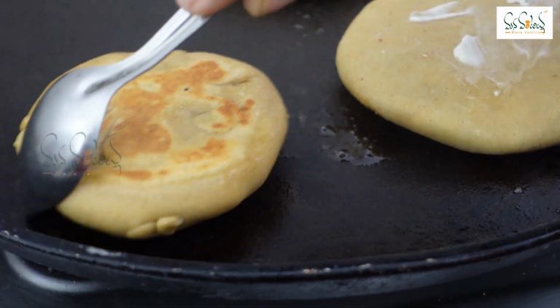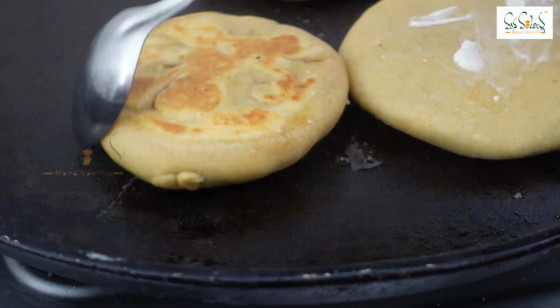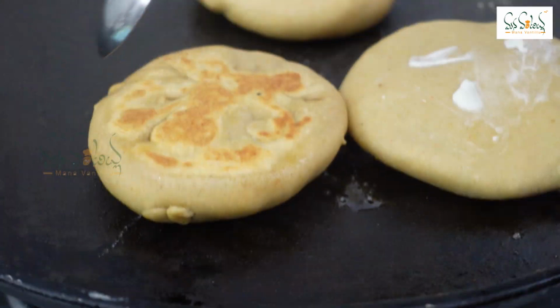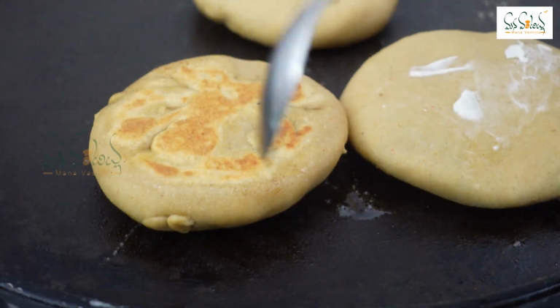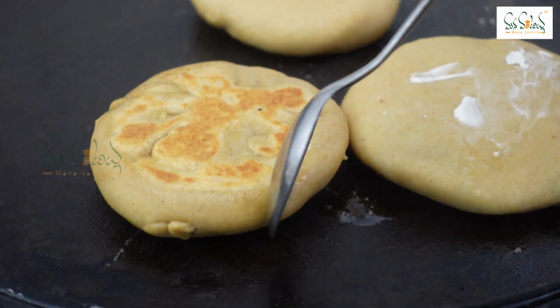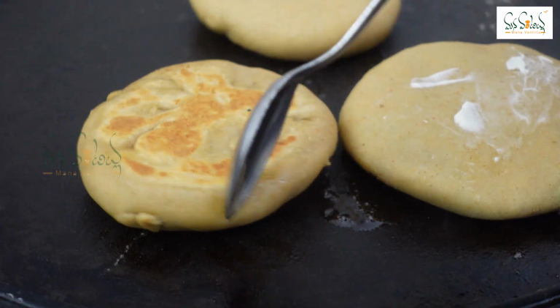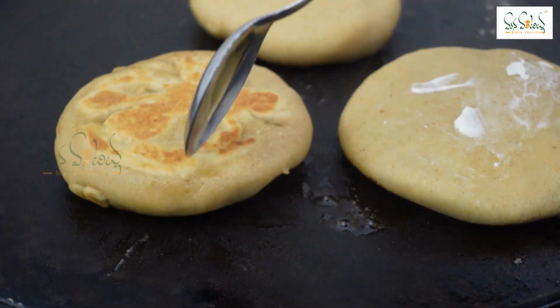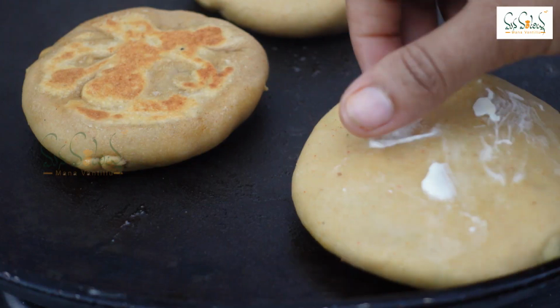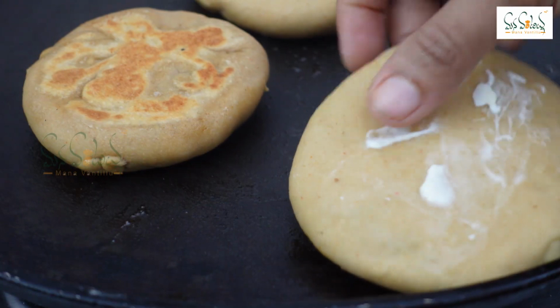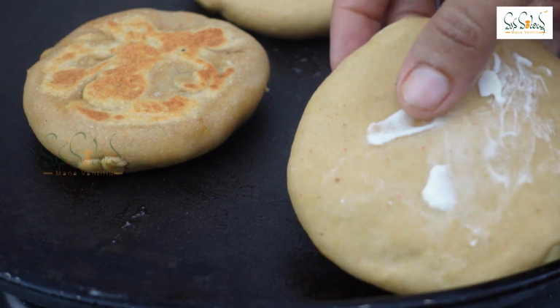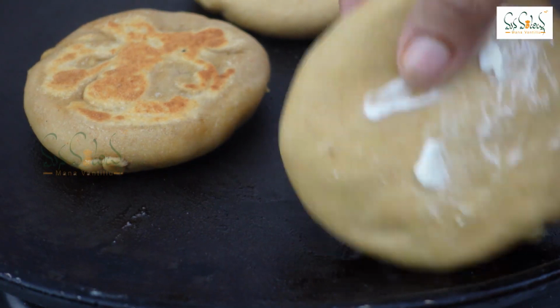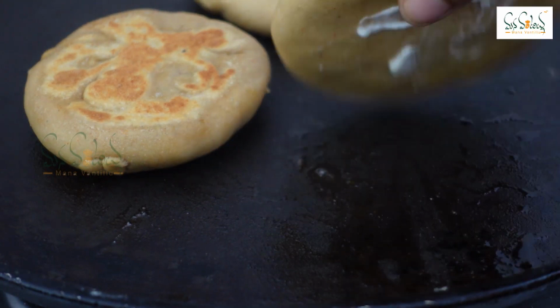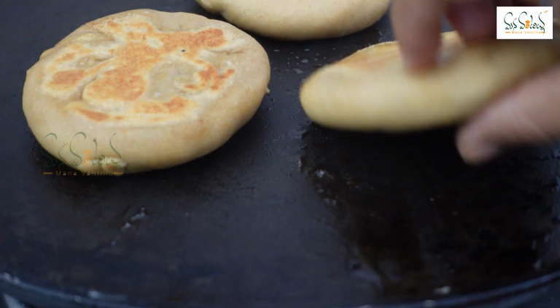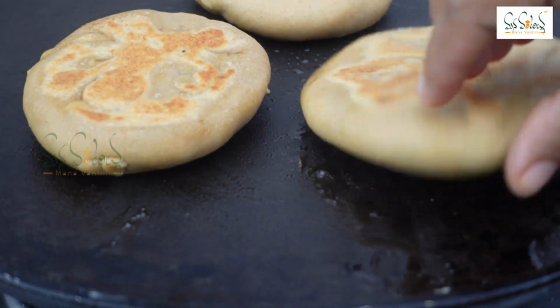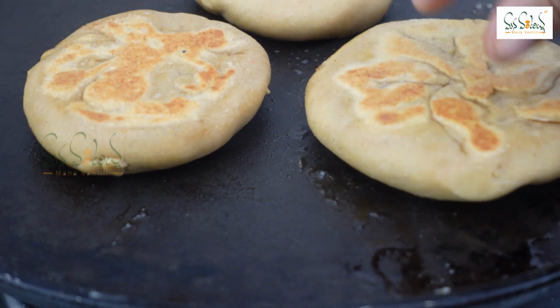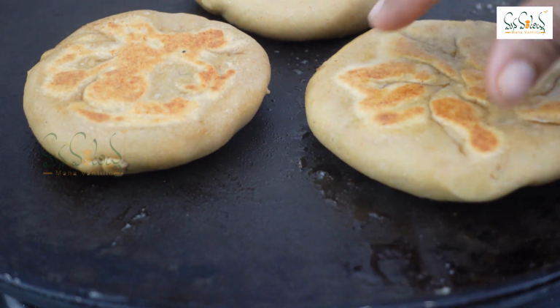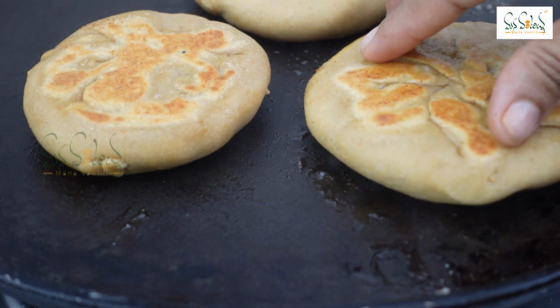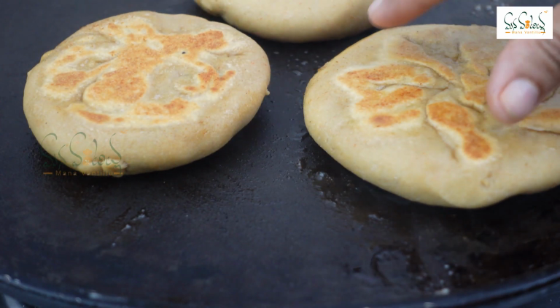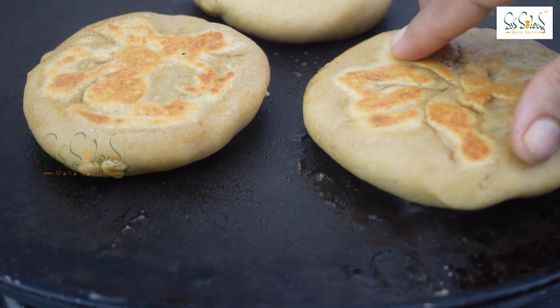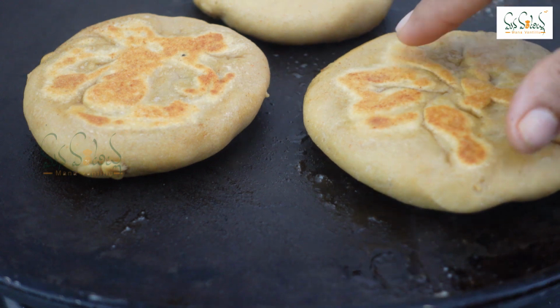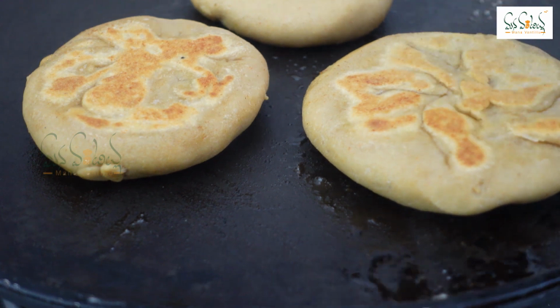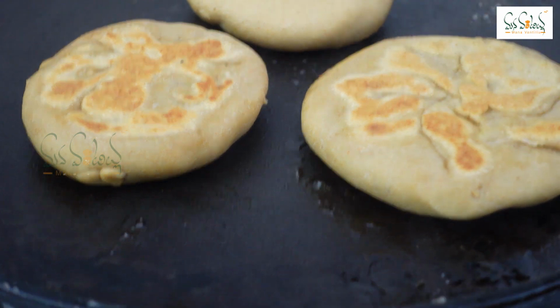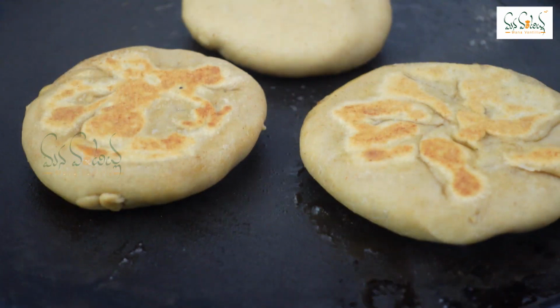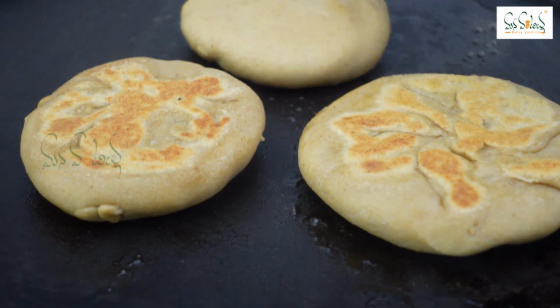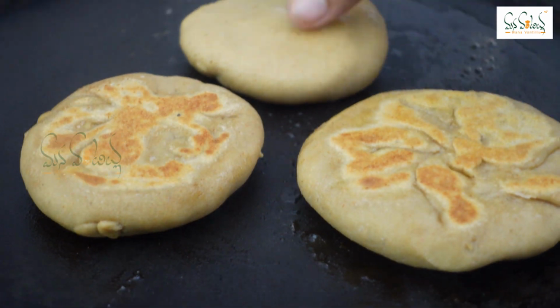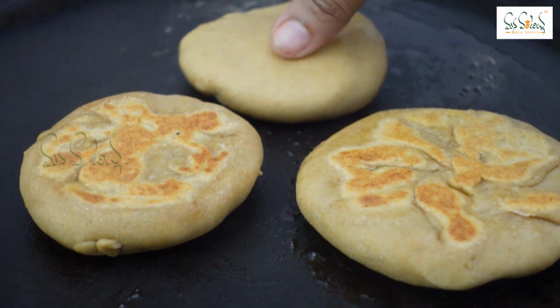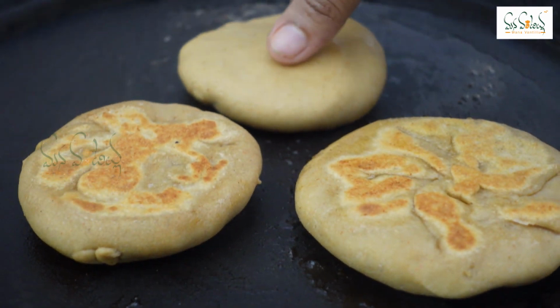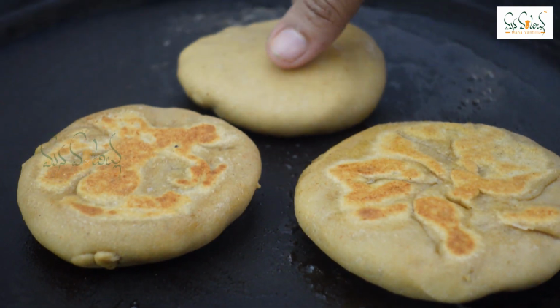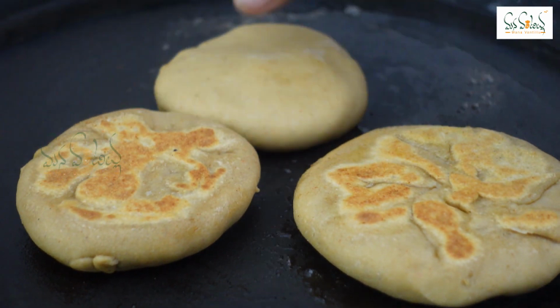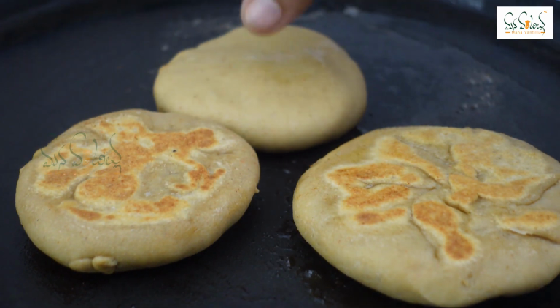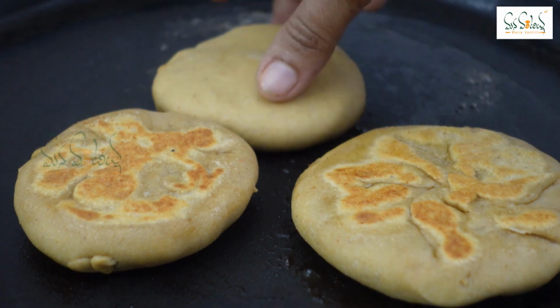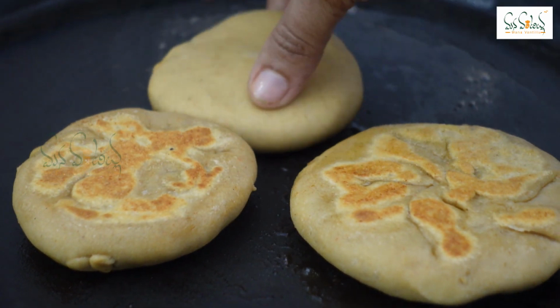I will fry them in the pan until golden.